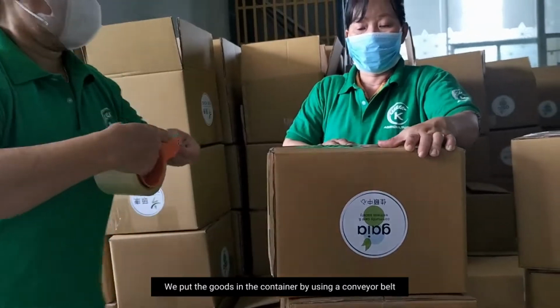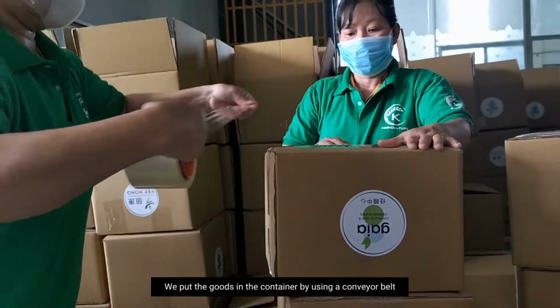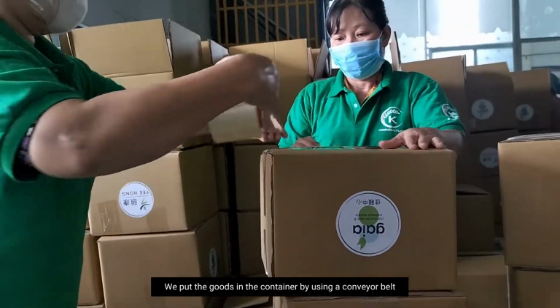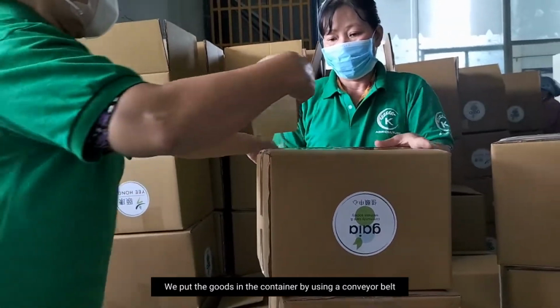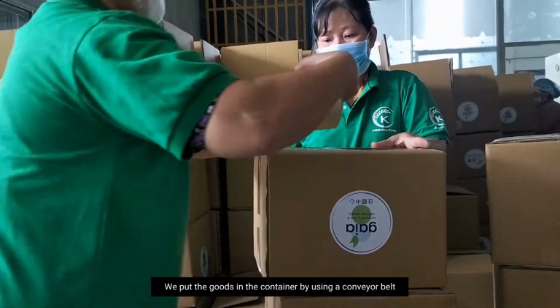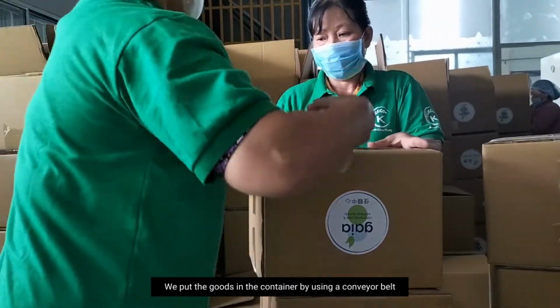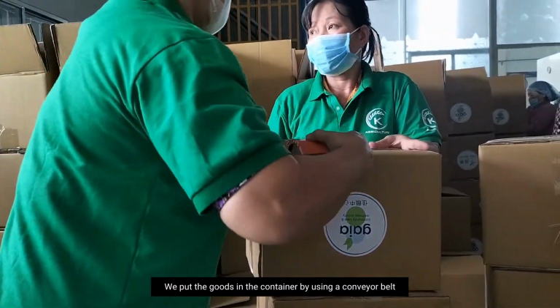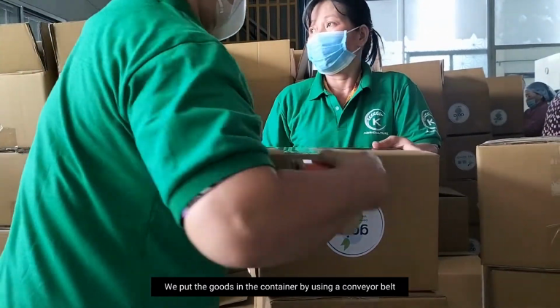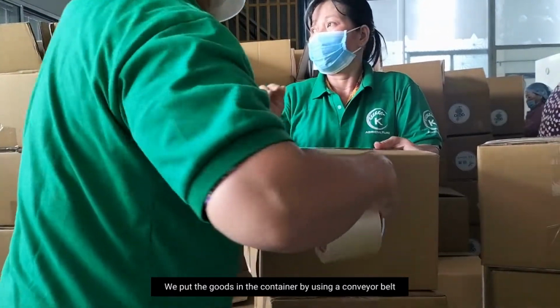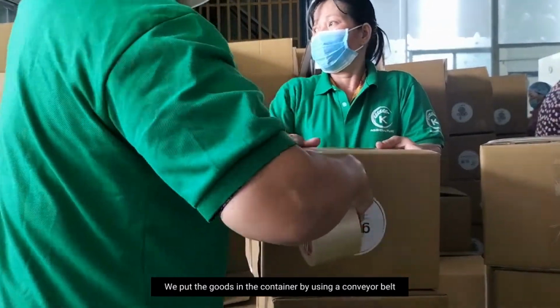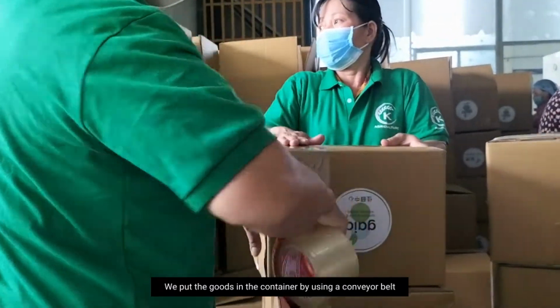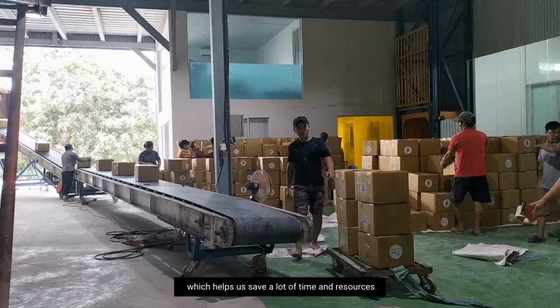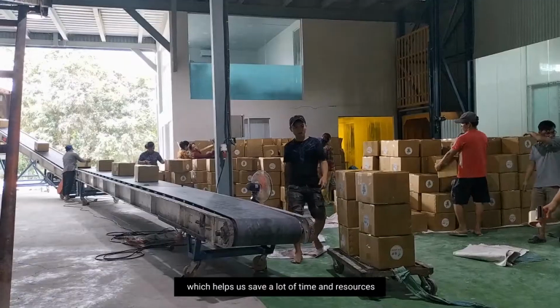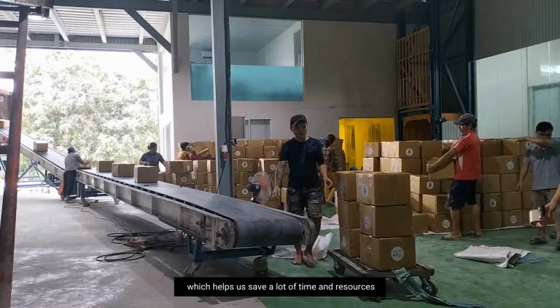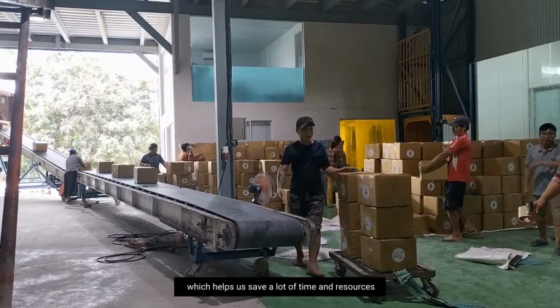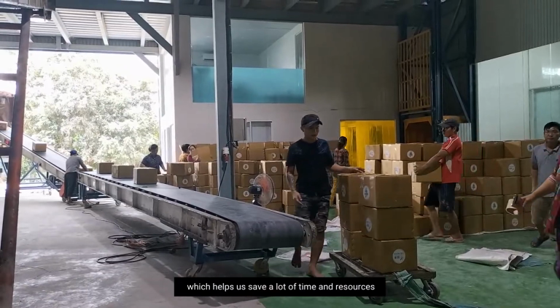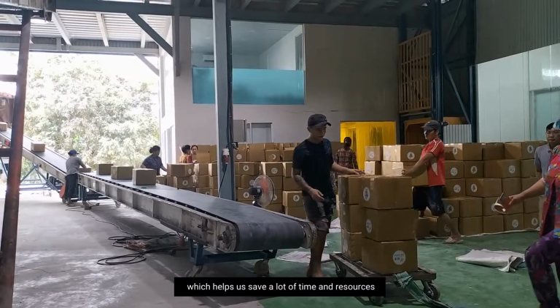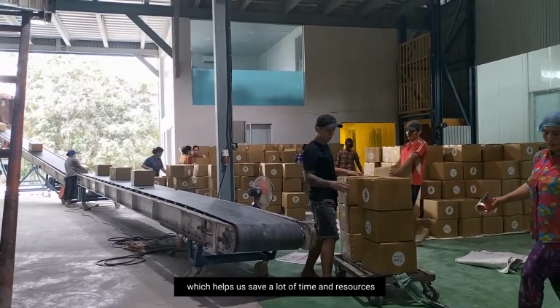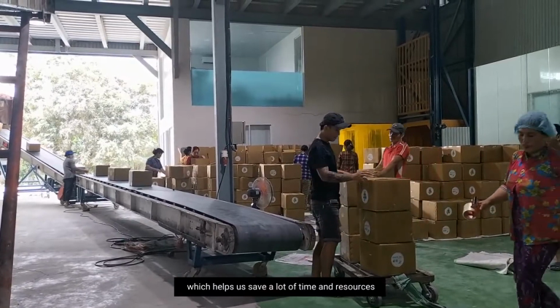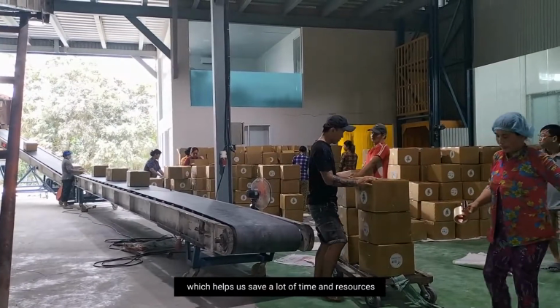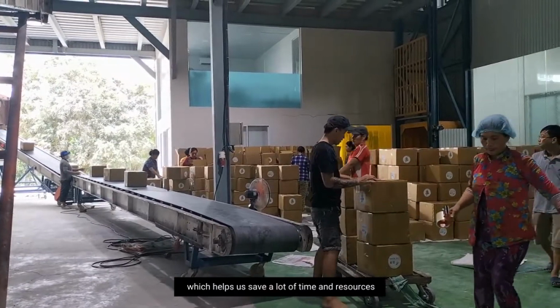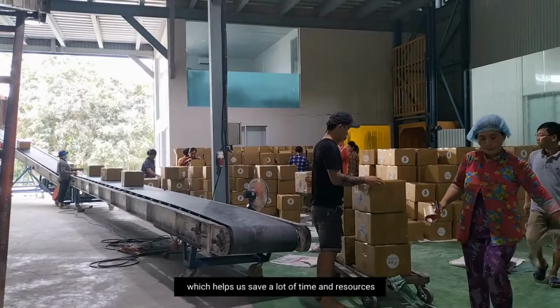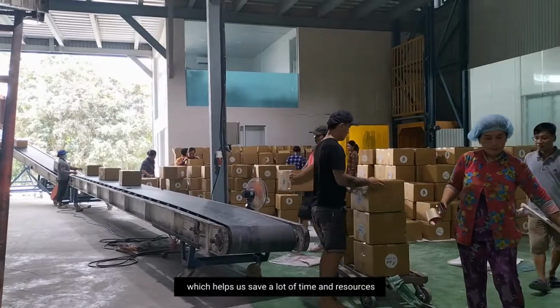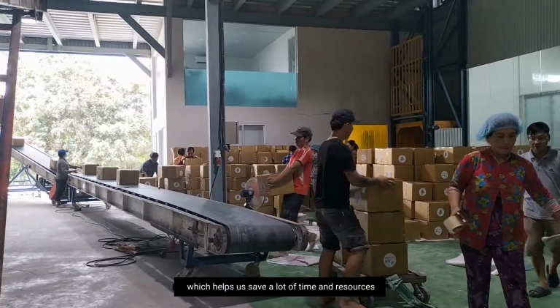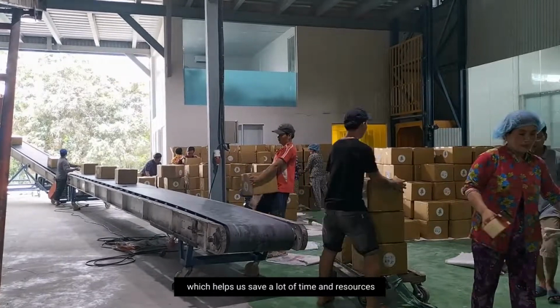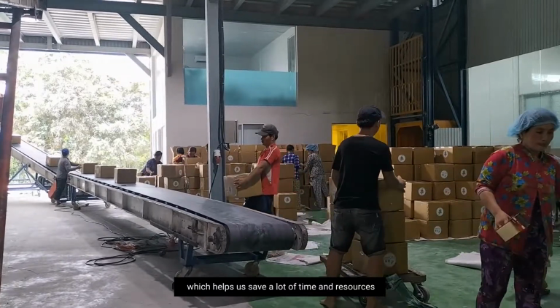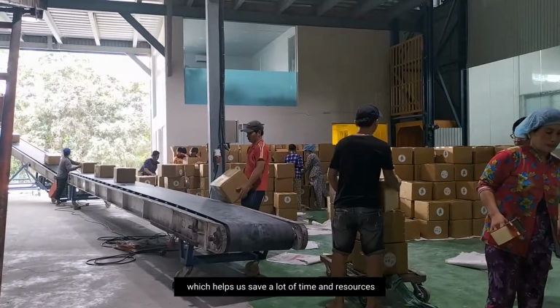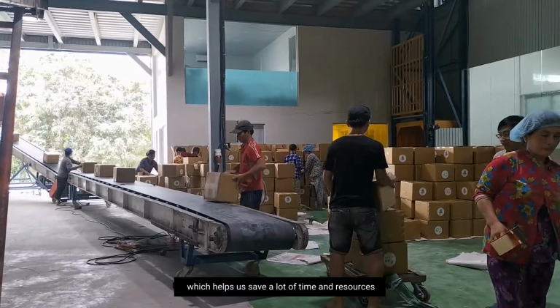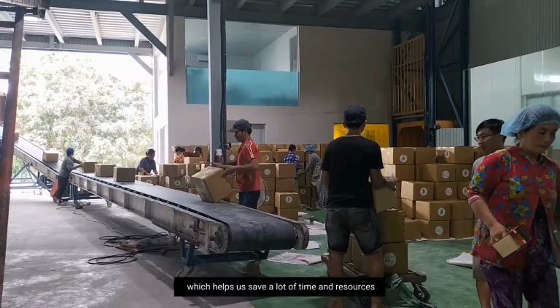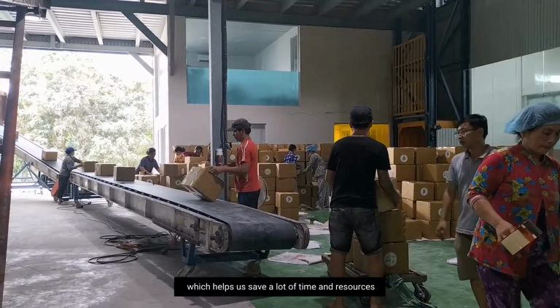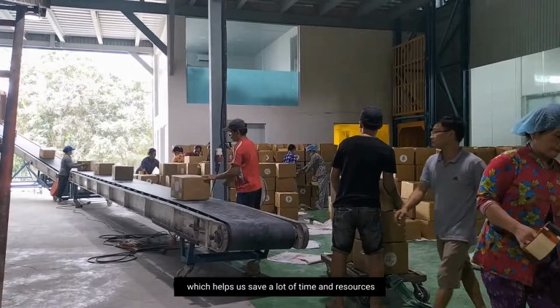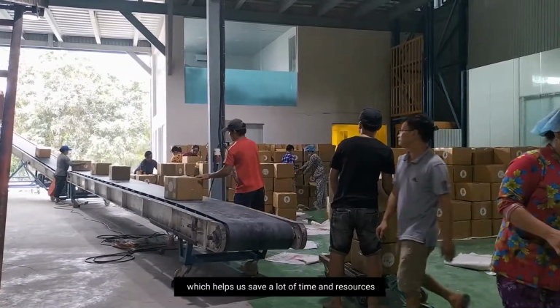And then we put the goods in the container by using a conveyor belt, which helps us save a lot of time and resources.